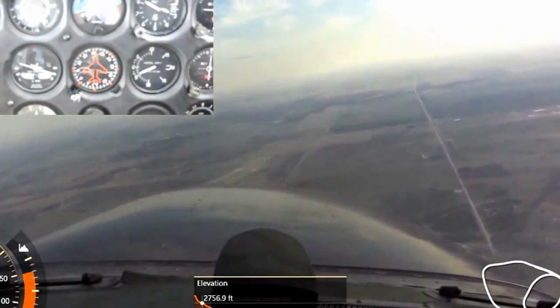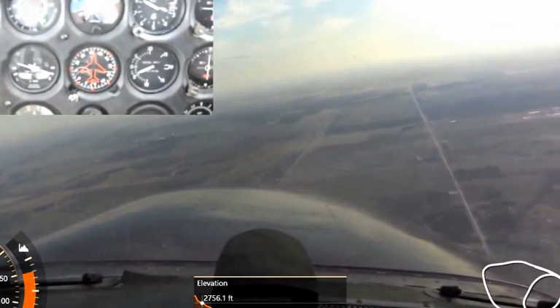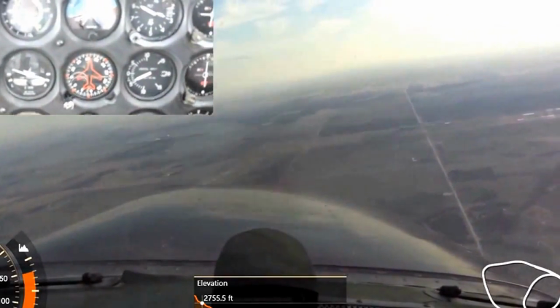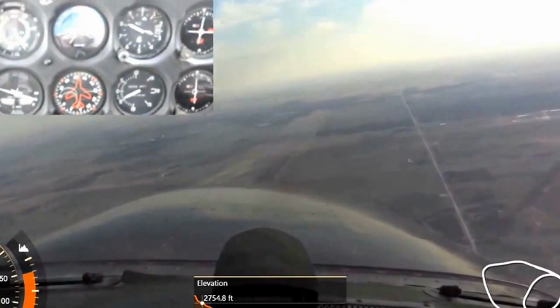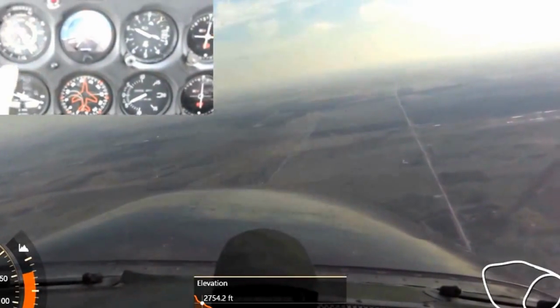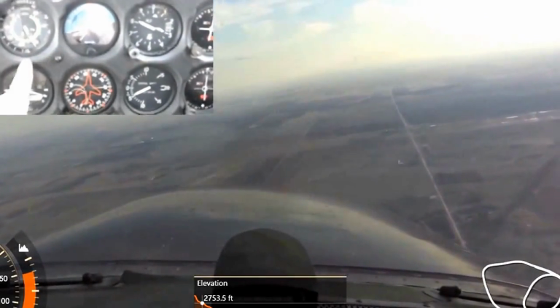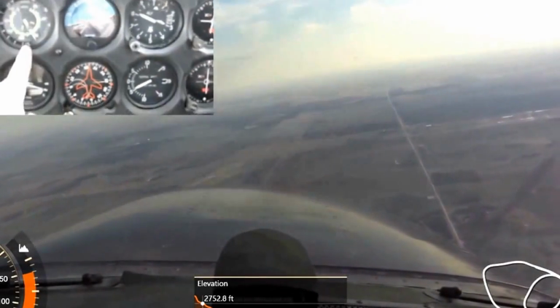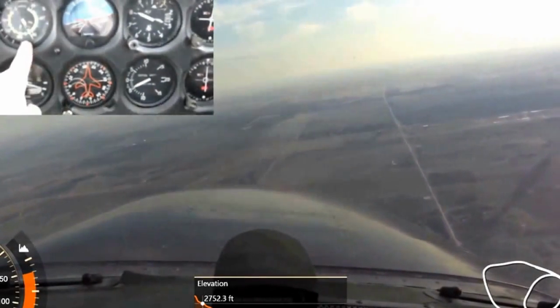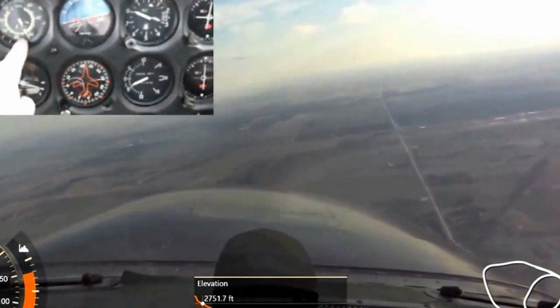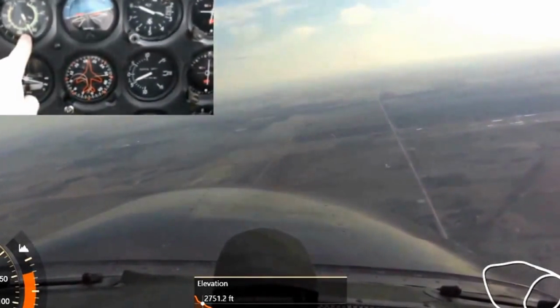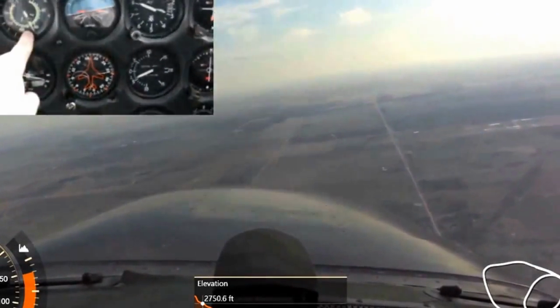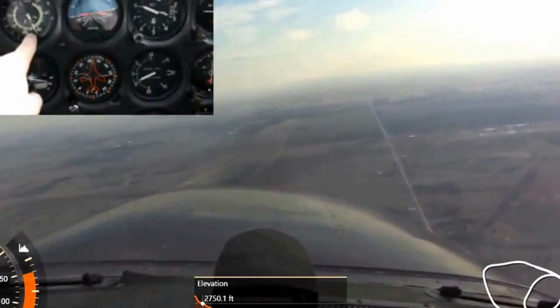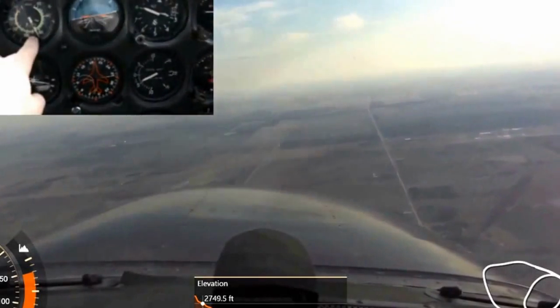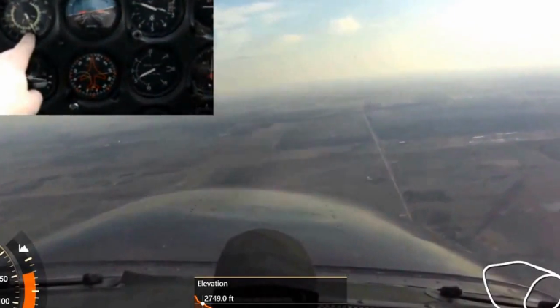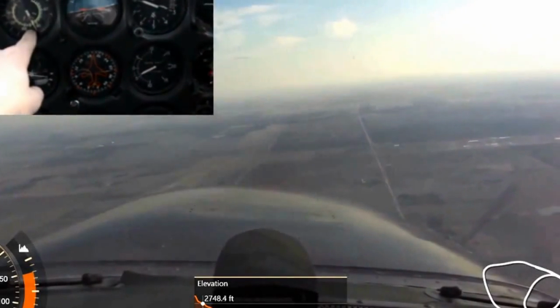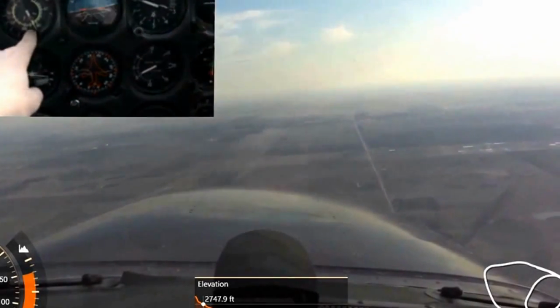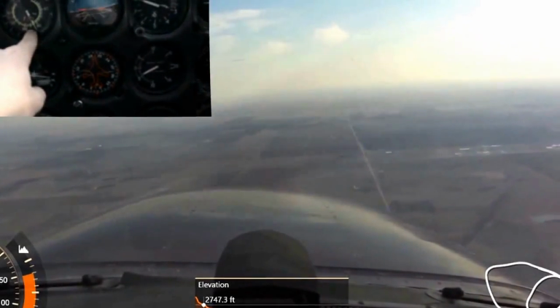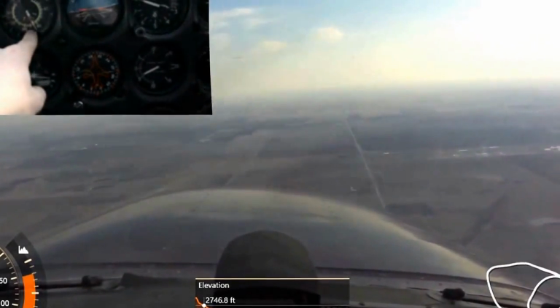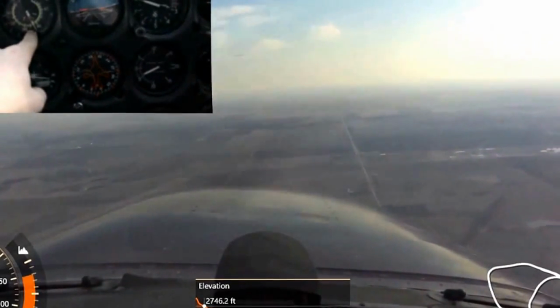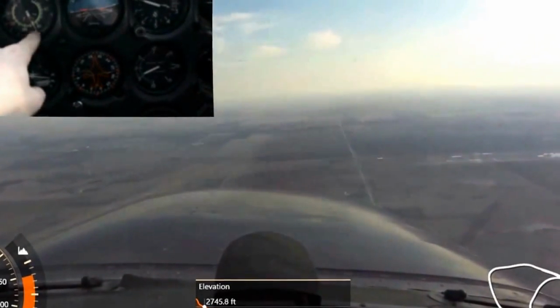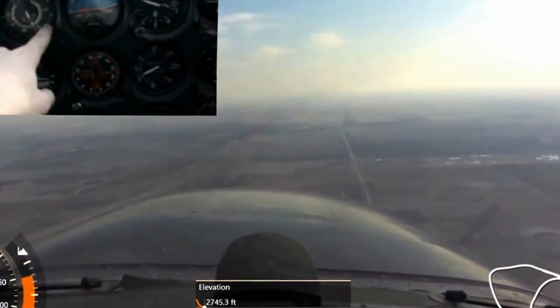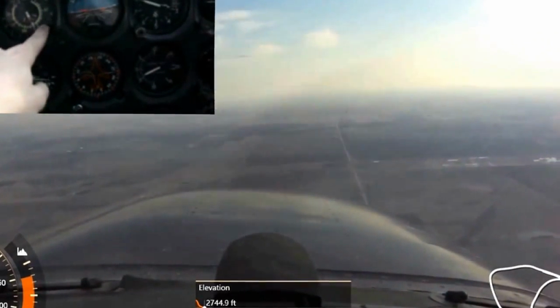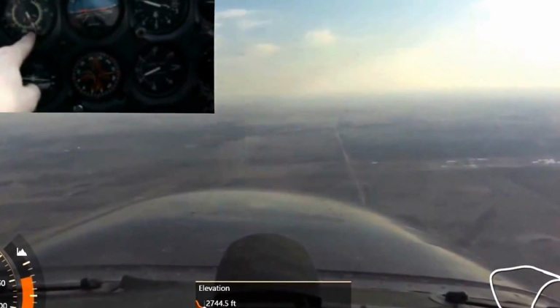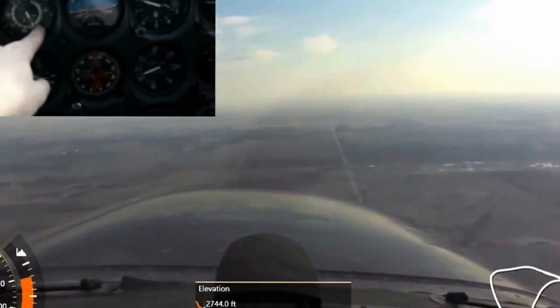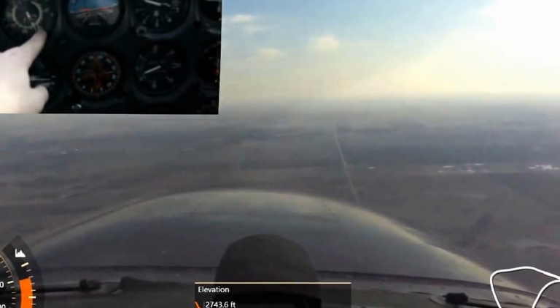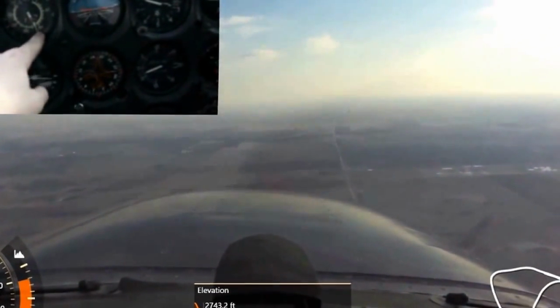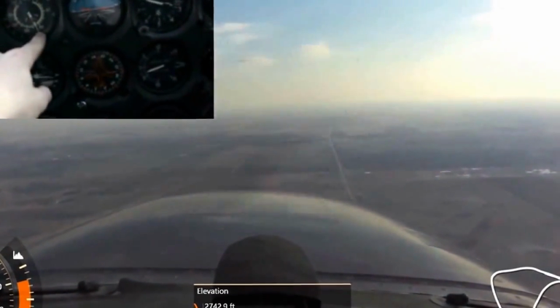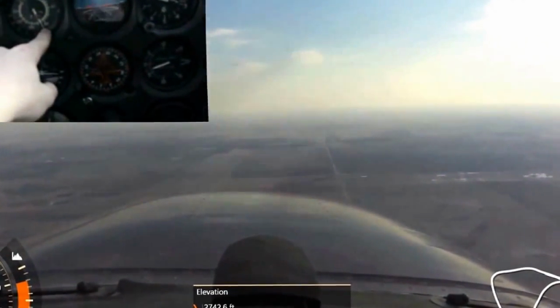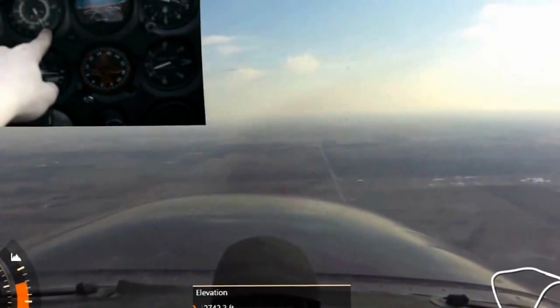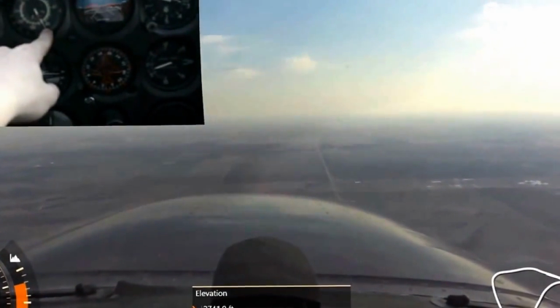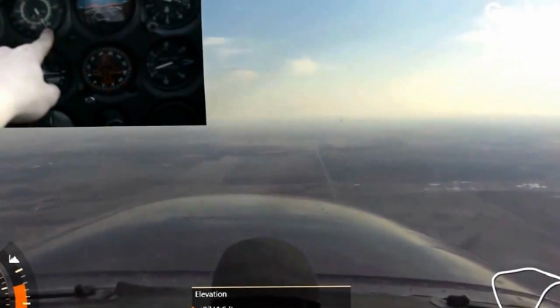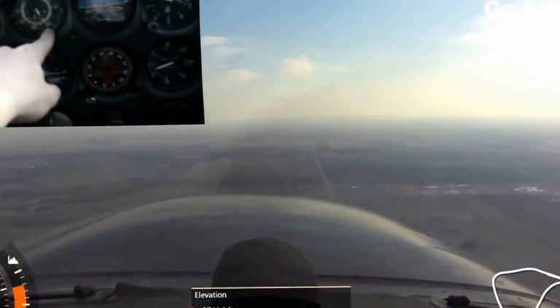We always keep our airspeed in the green arc. Usually right in the middle of the green arc is about right.